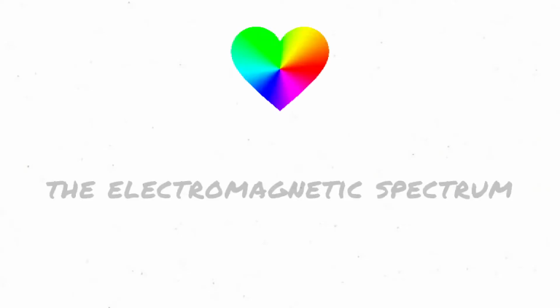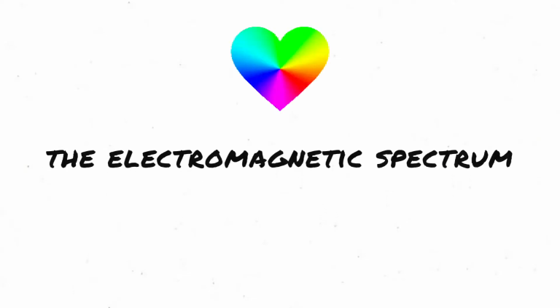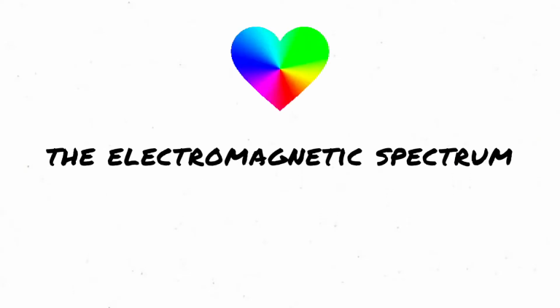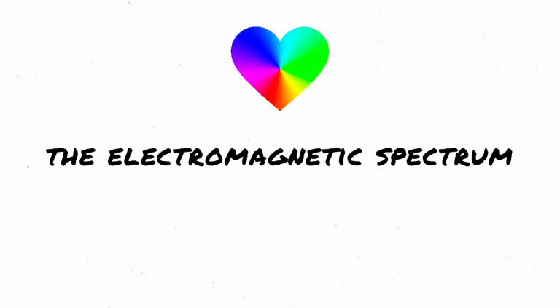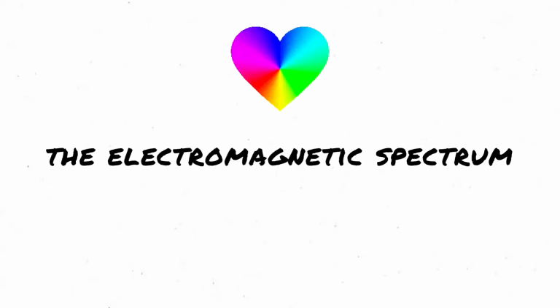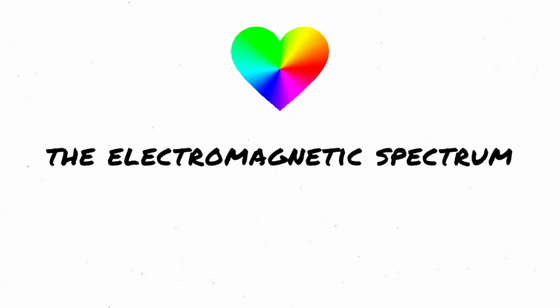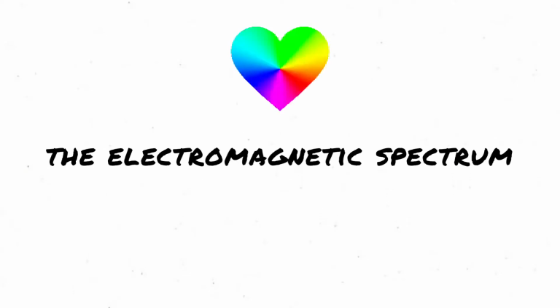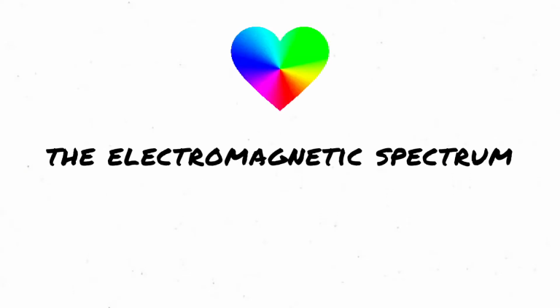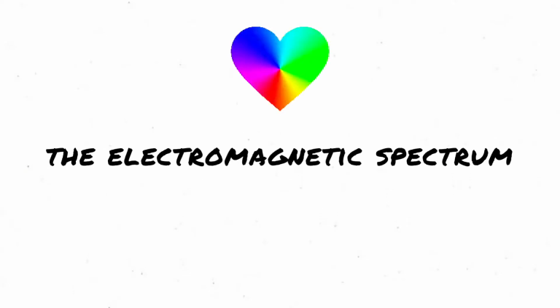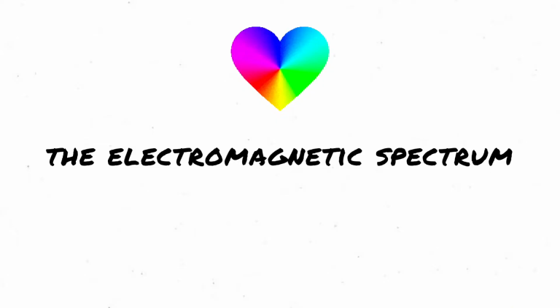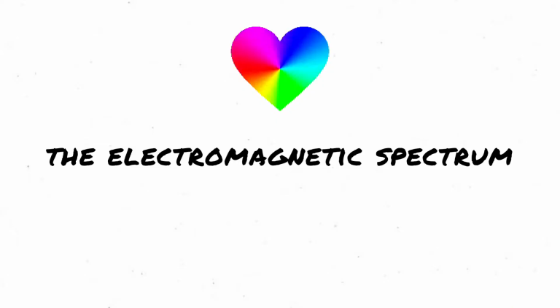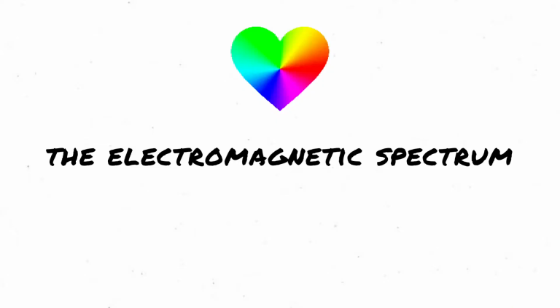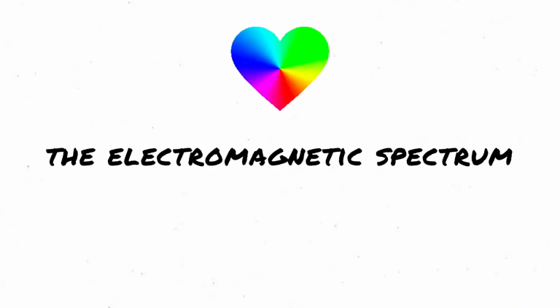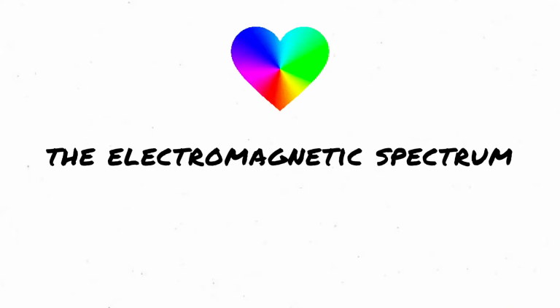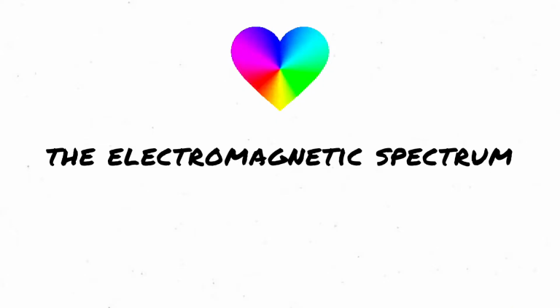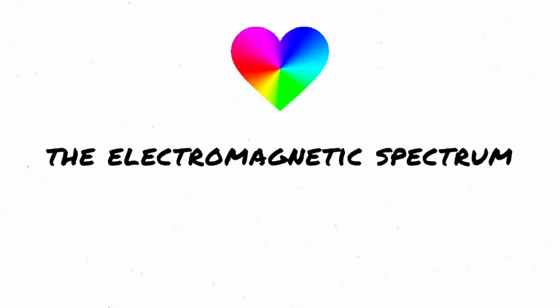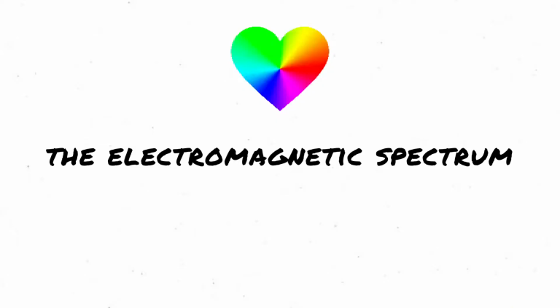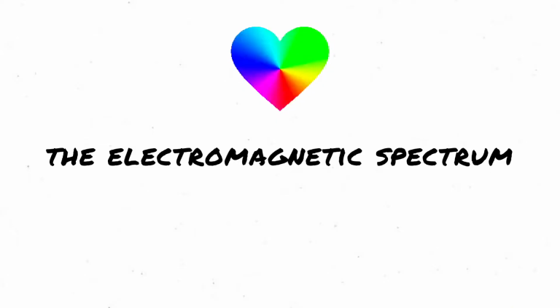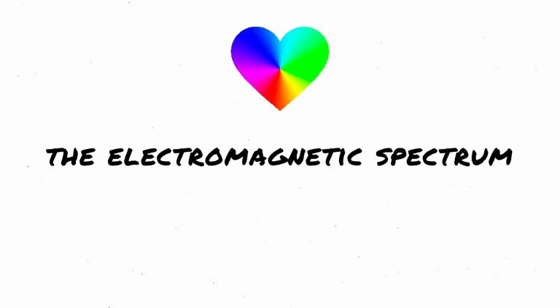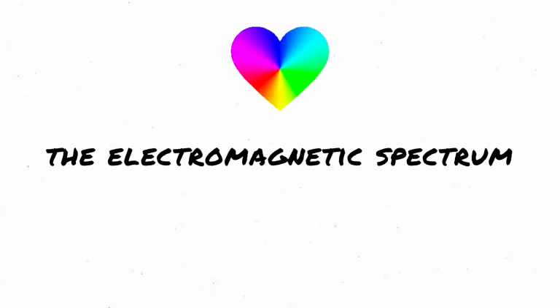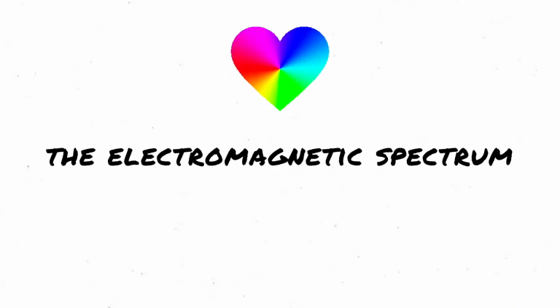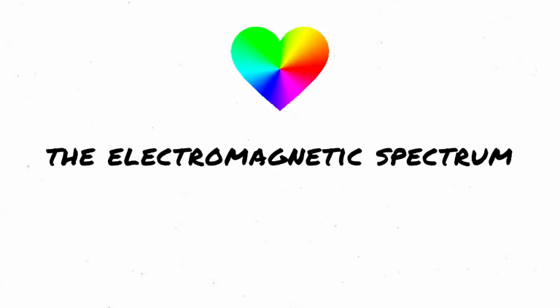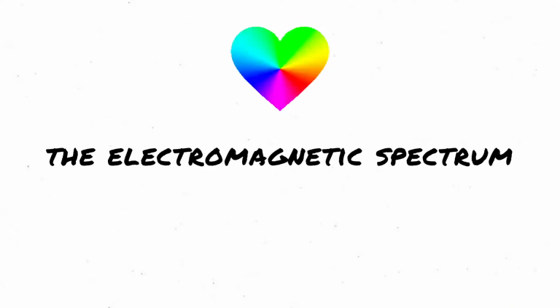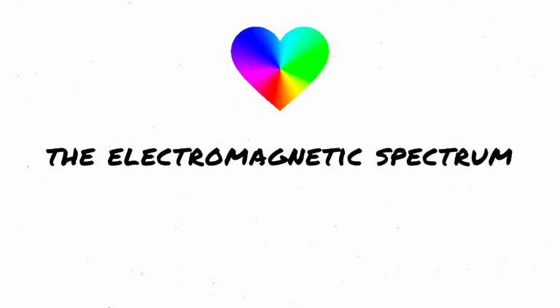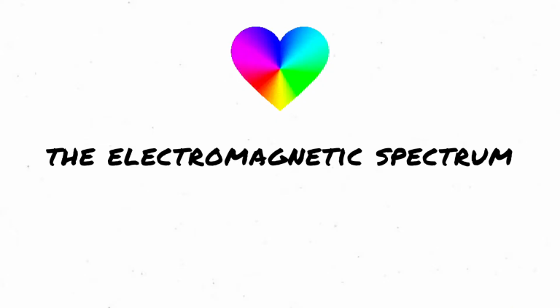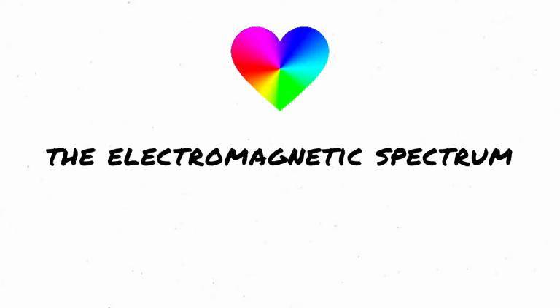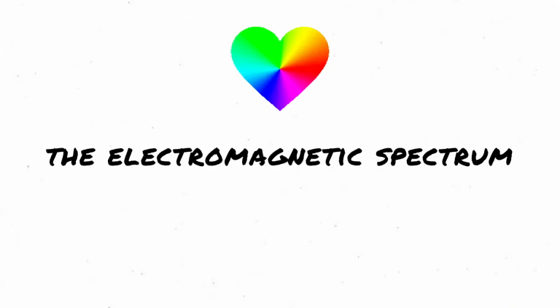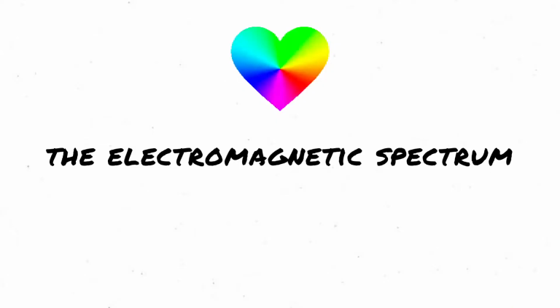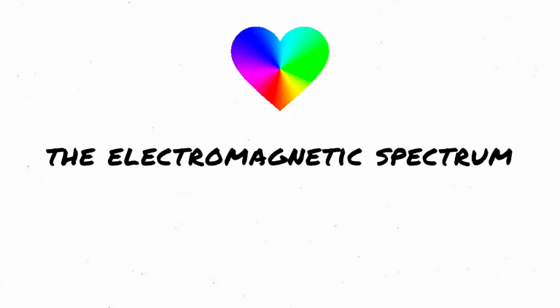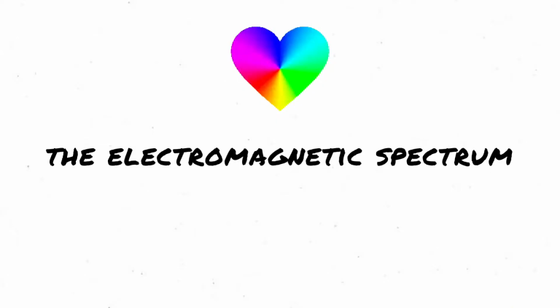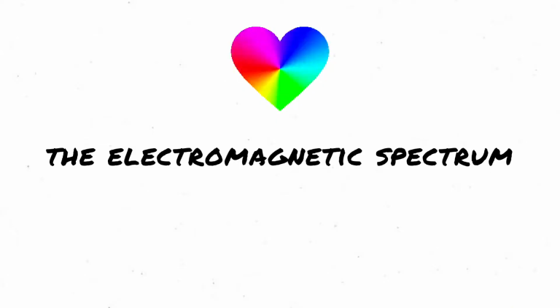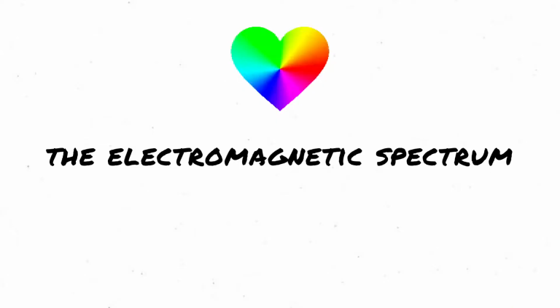Hi! This is Miss Belle and in this video we're going to take a closer look at the electromagnetic spectrum.